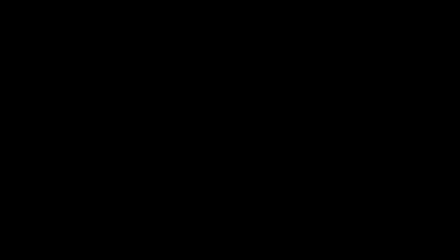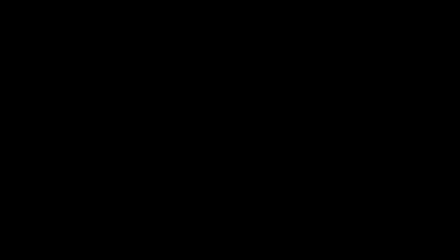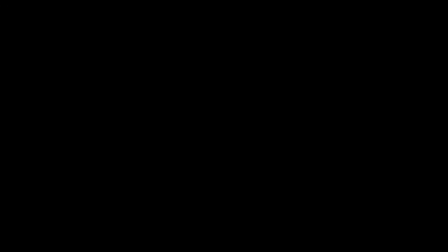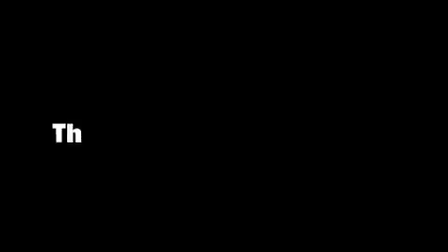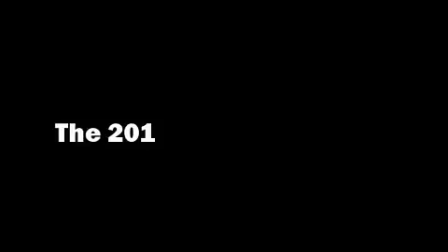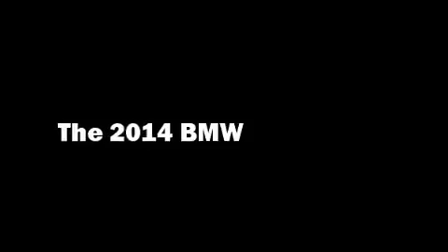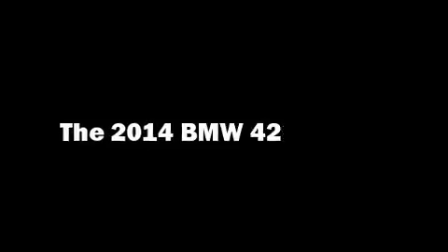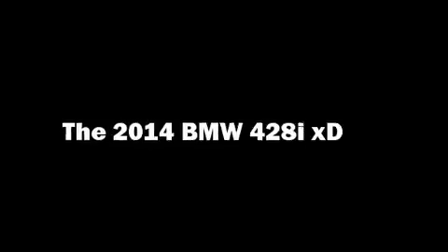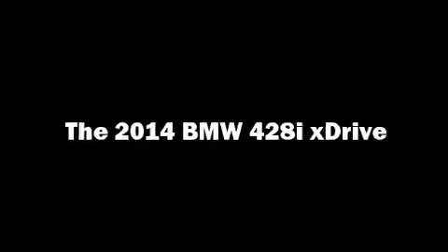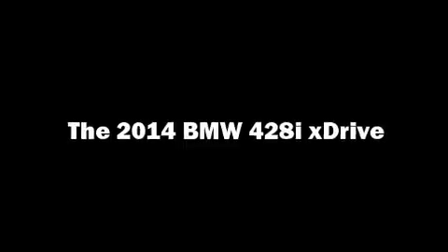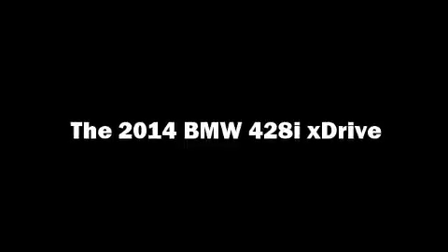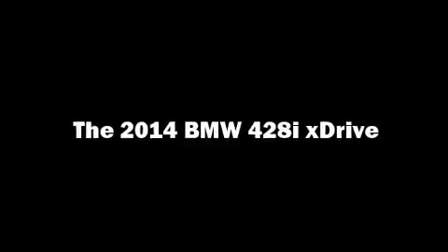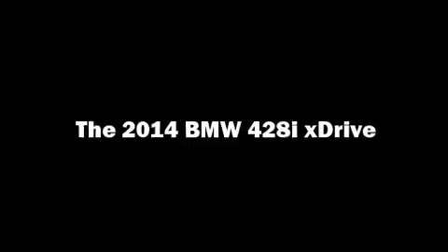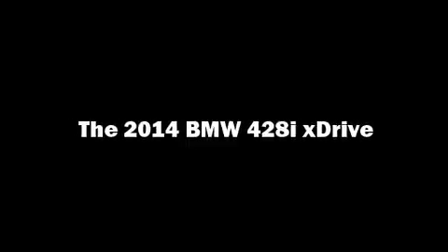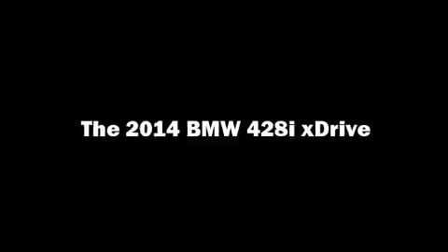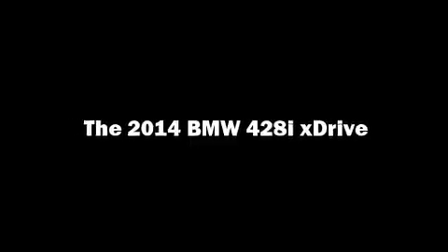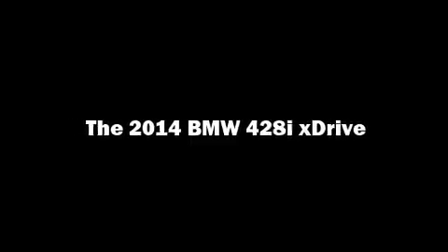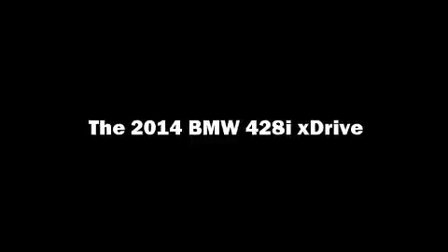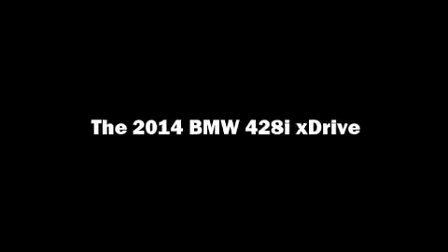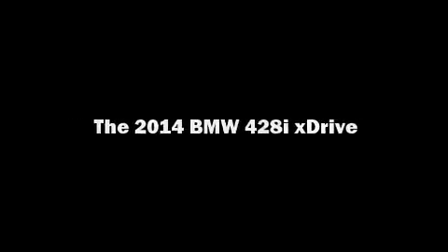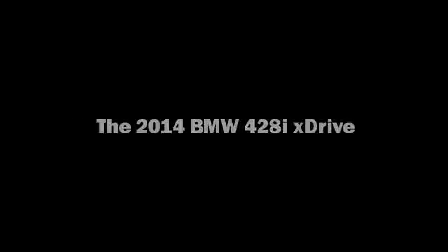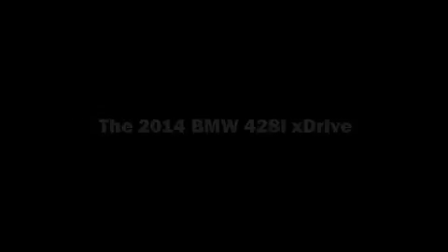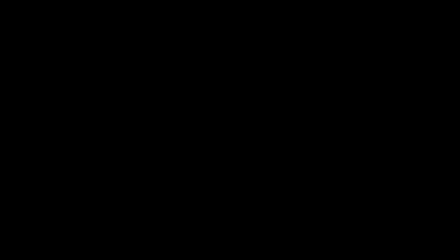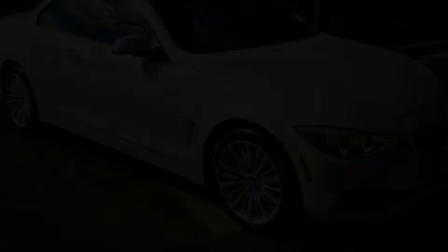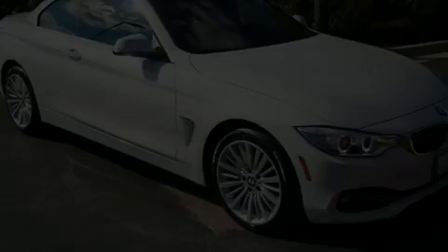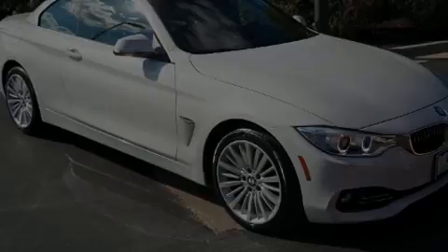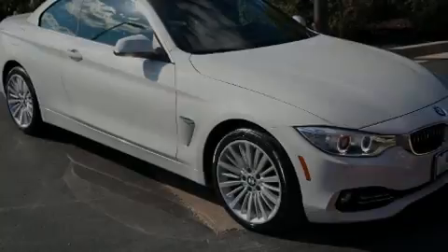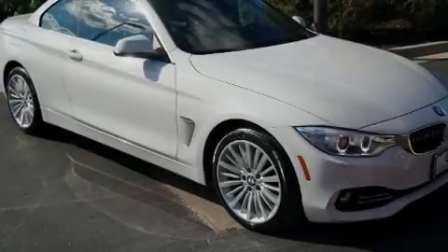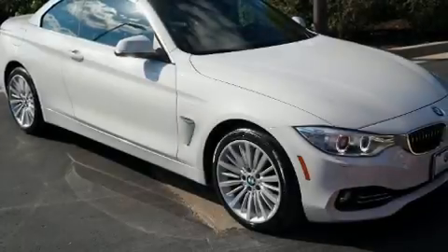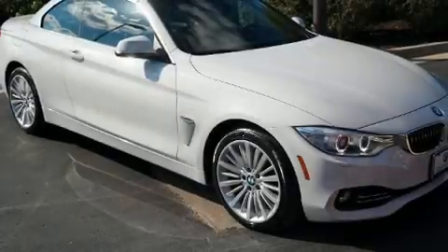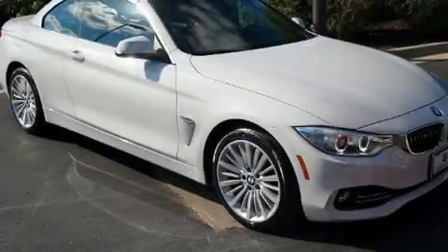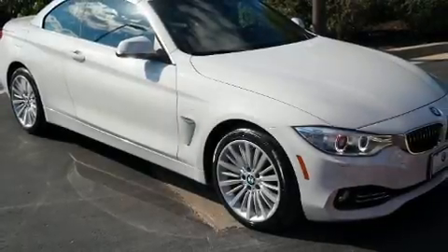This 2-door, 4-passenger convertible still has less than 15,000 miles.